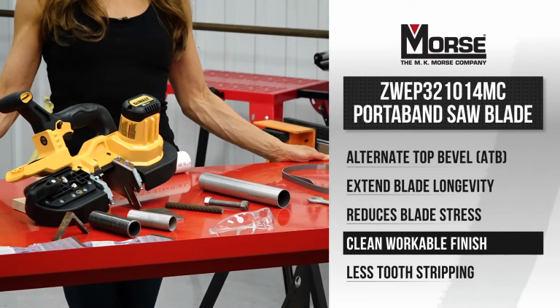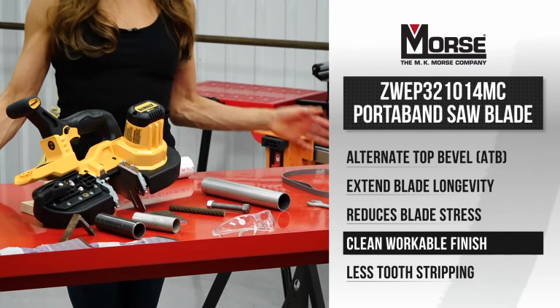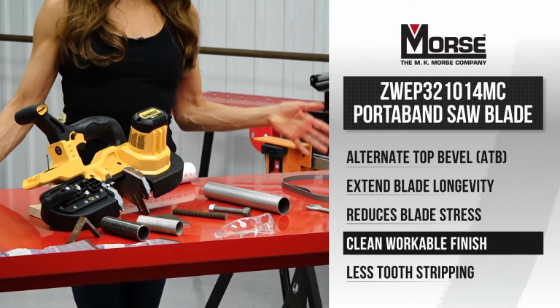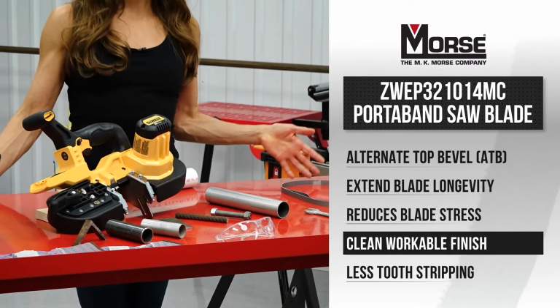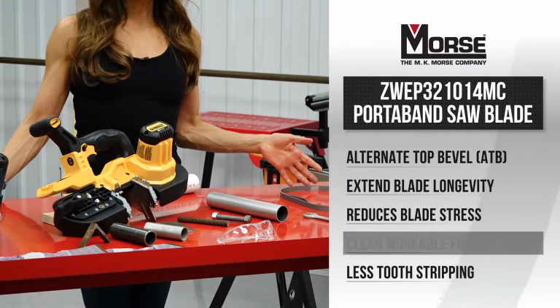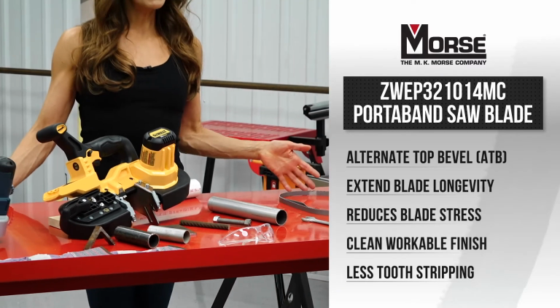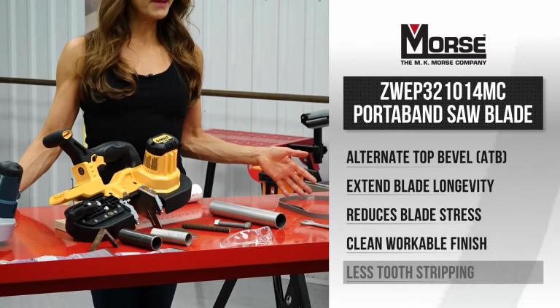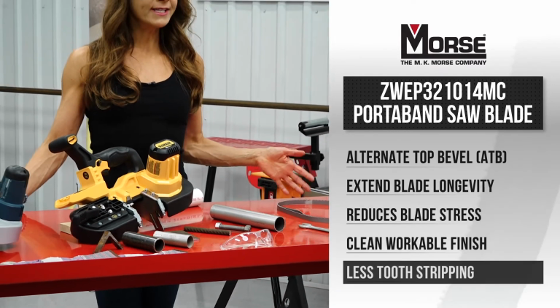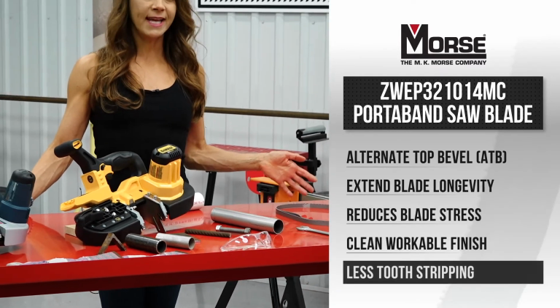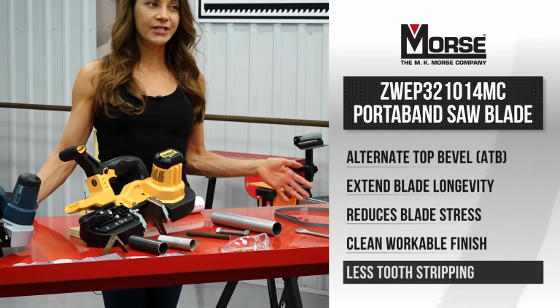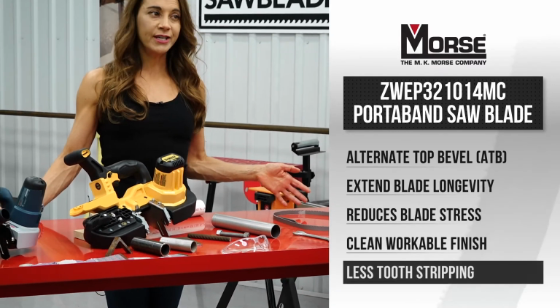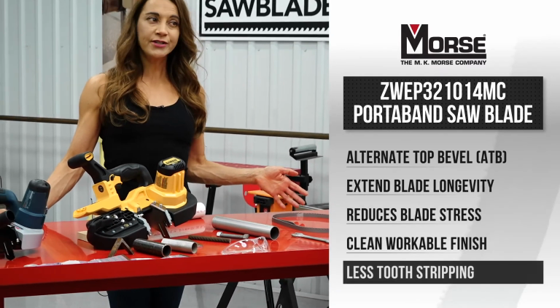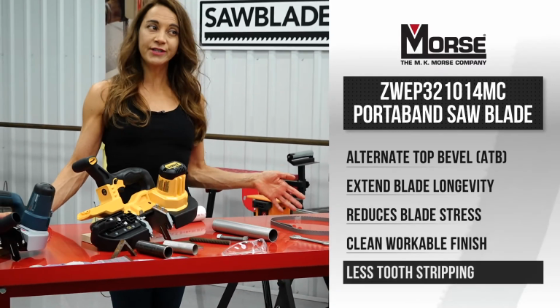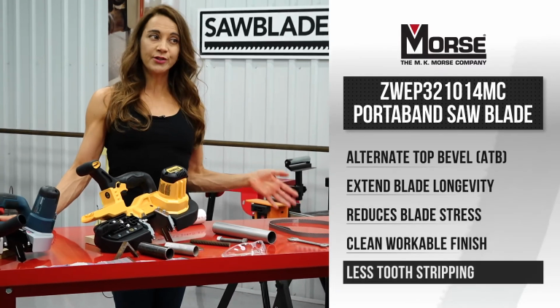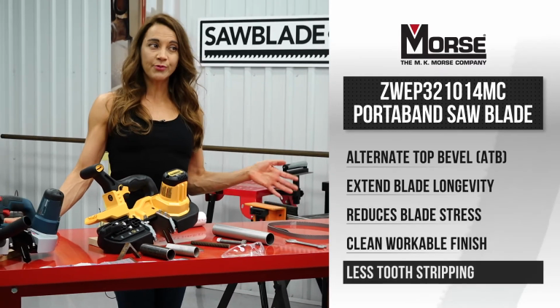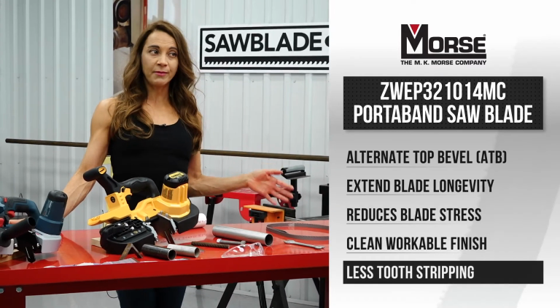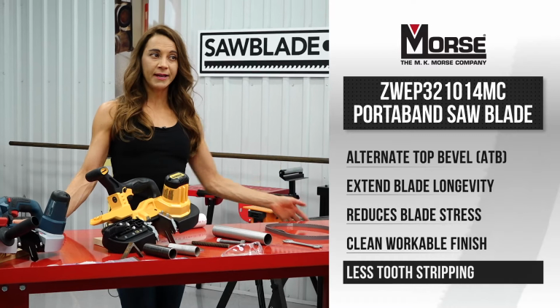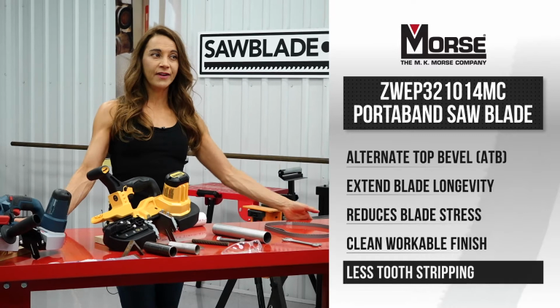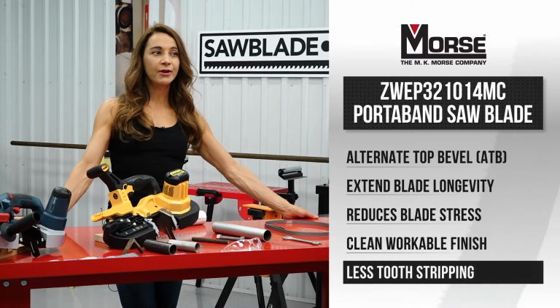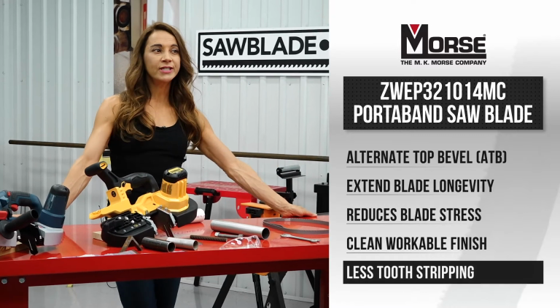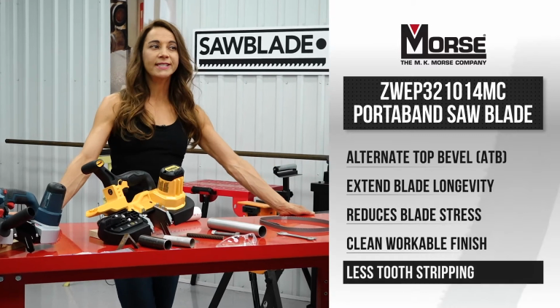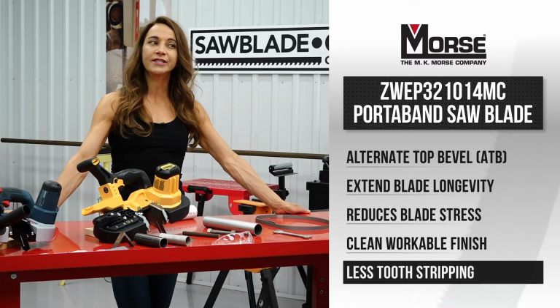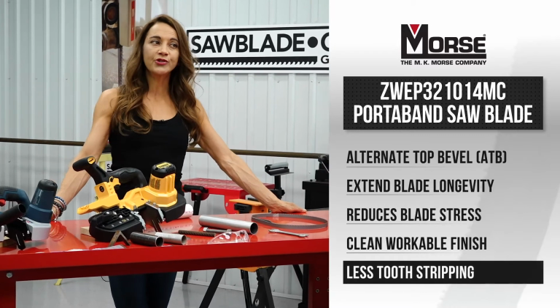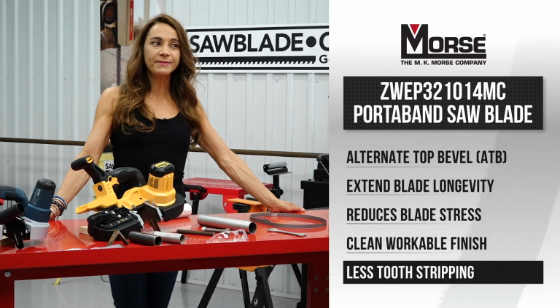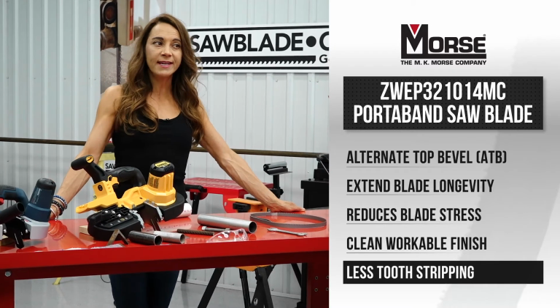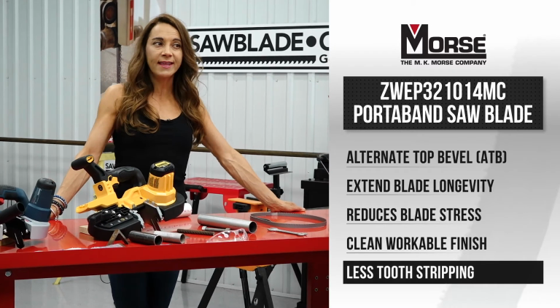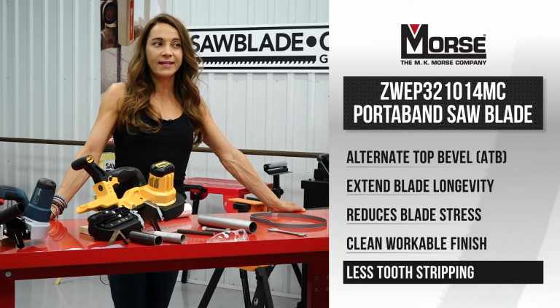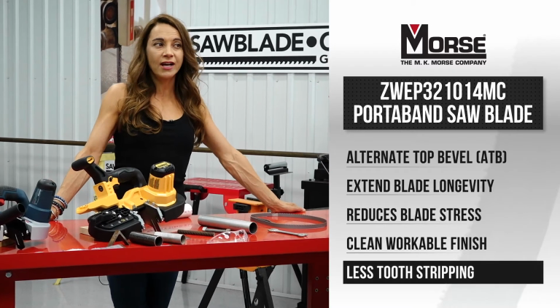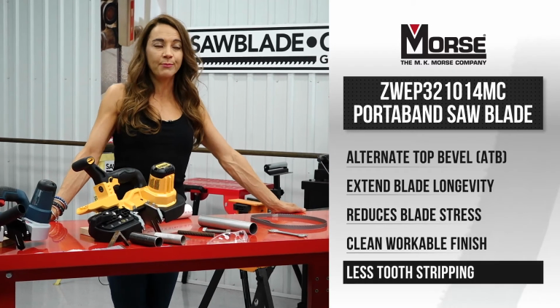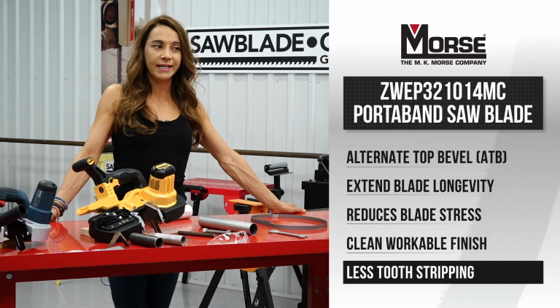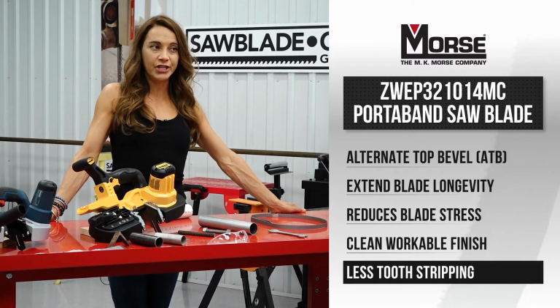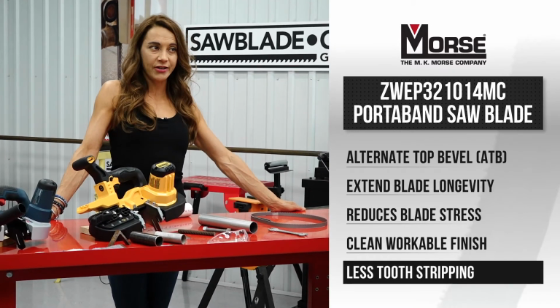This American-made blade is engineered to reduce problematic vibrations that strip teeth and cause blade chatter.